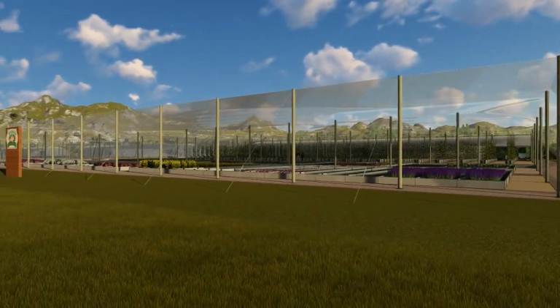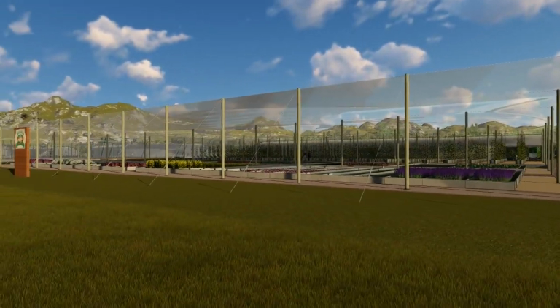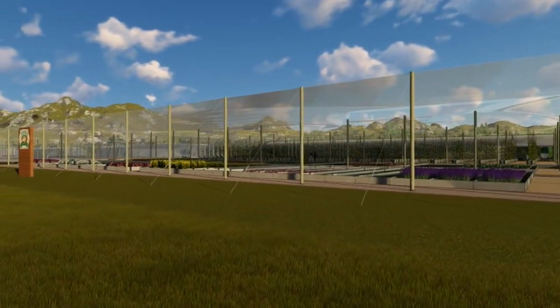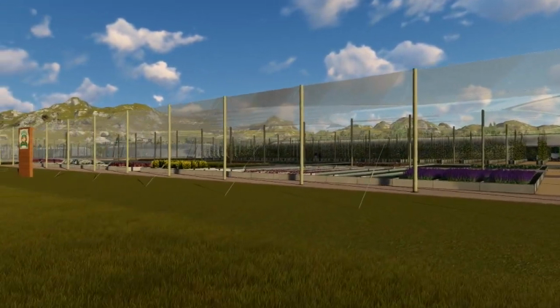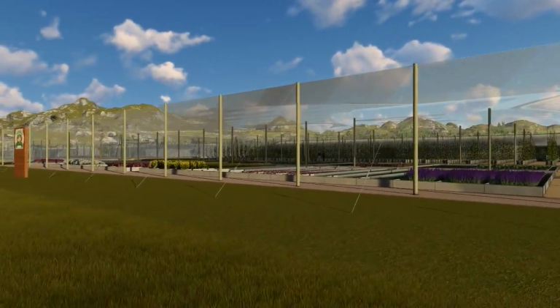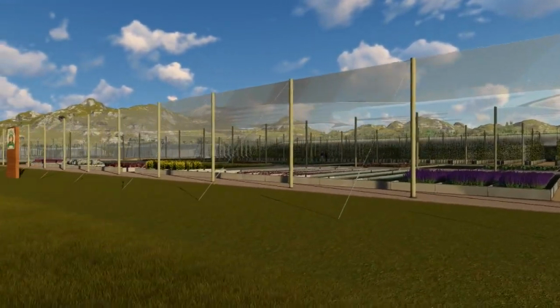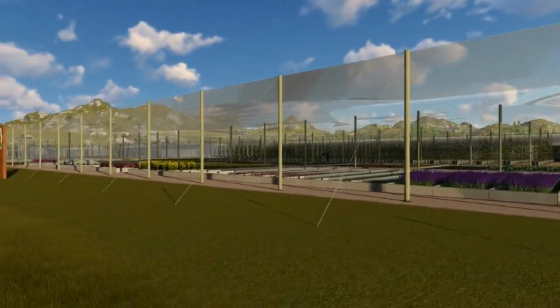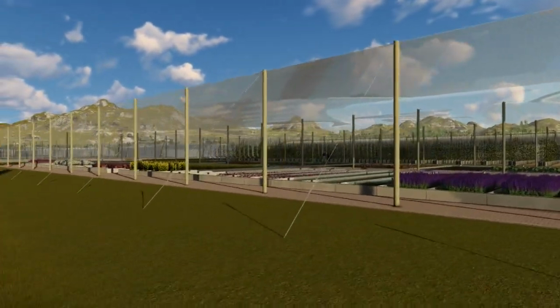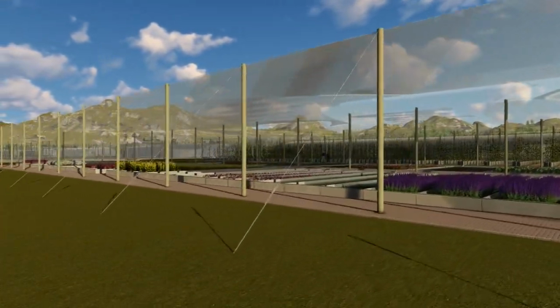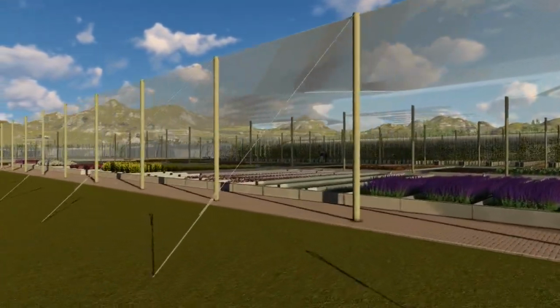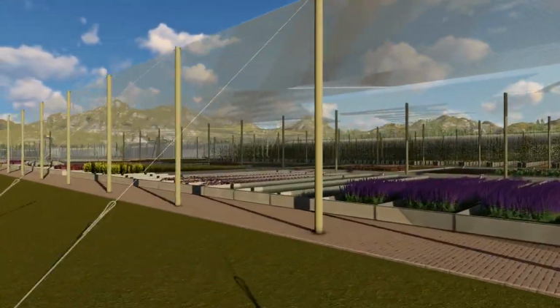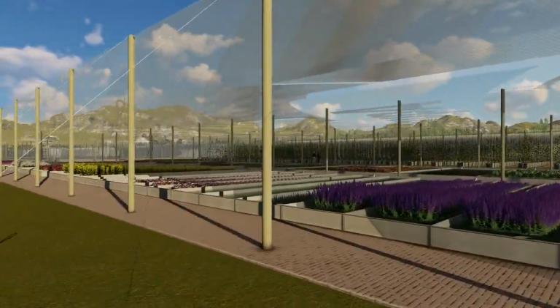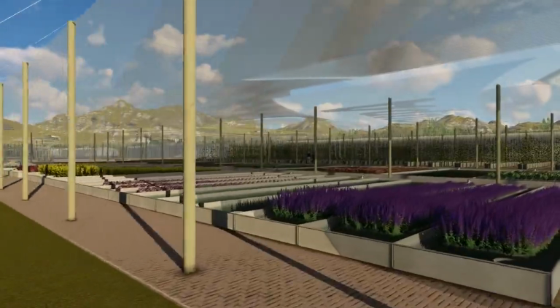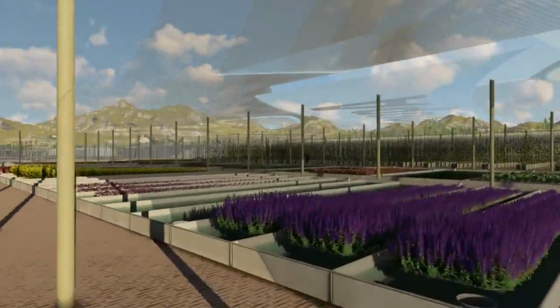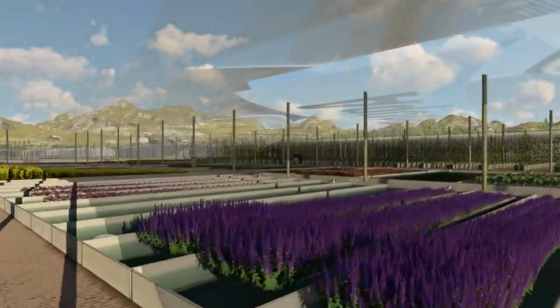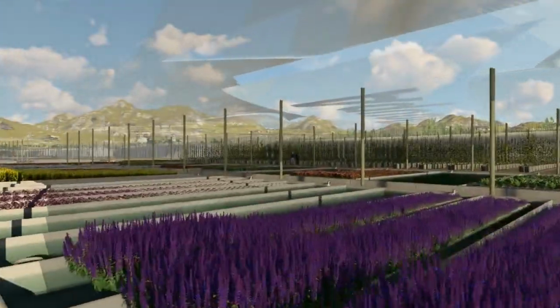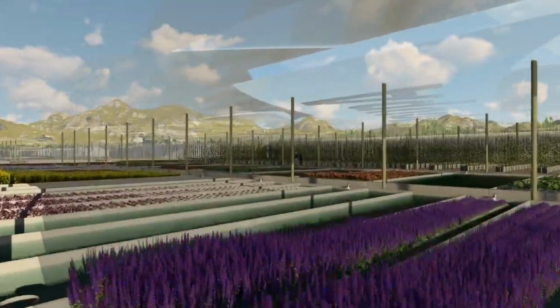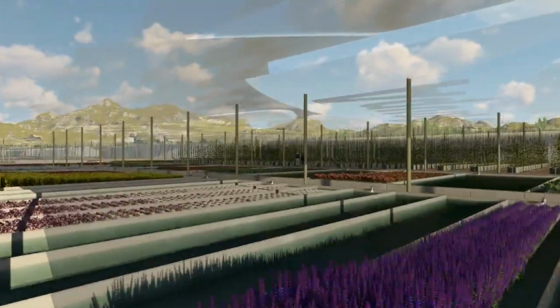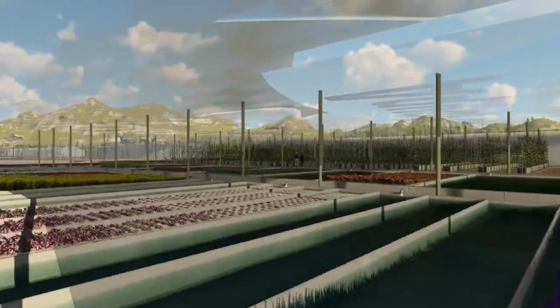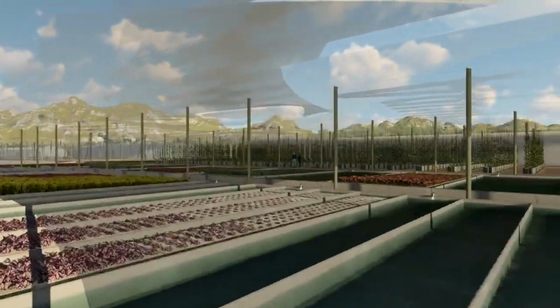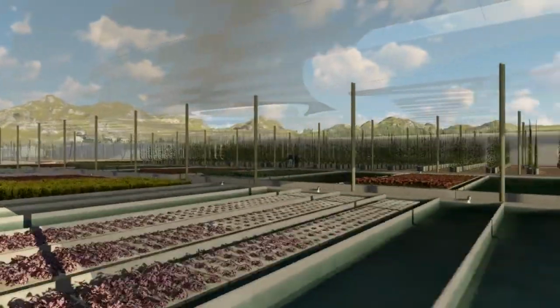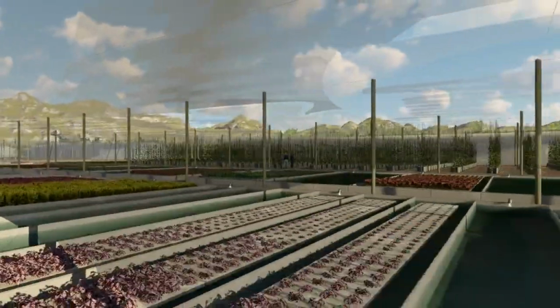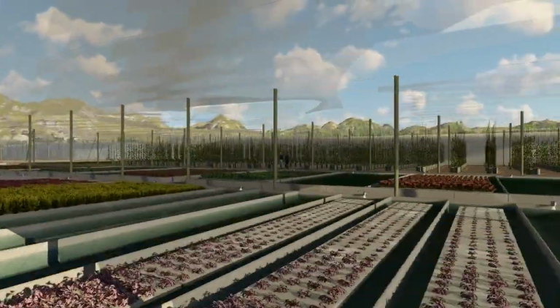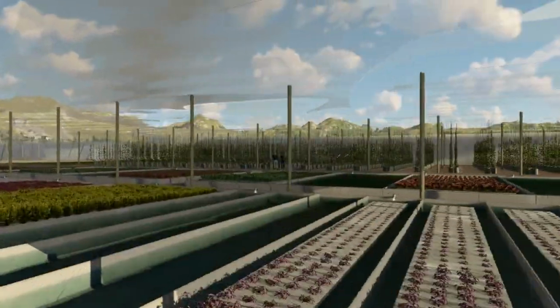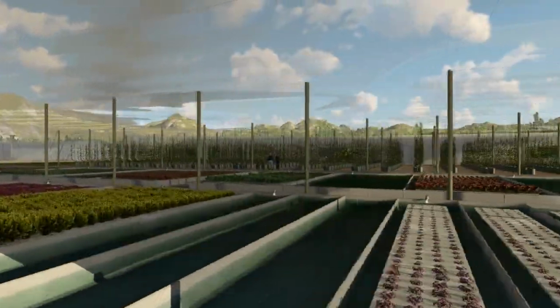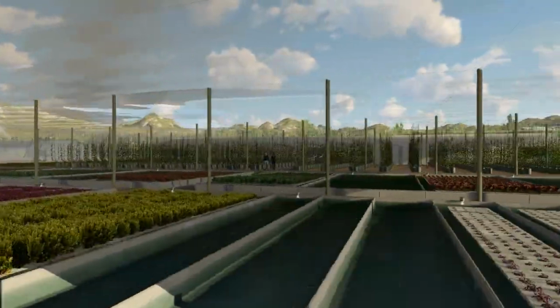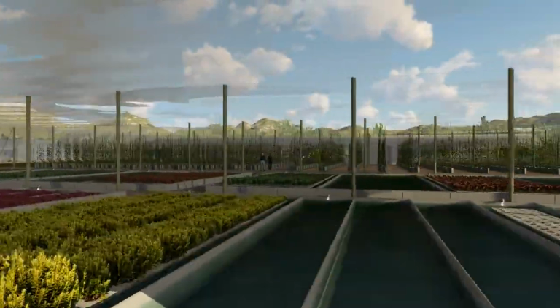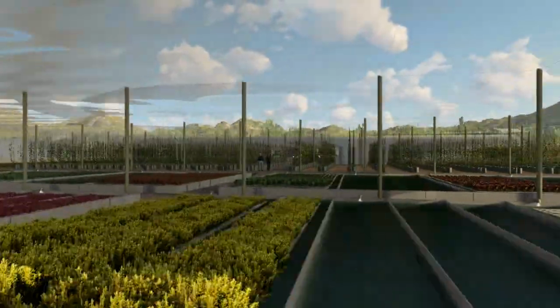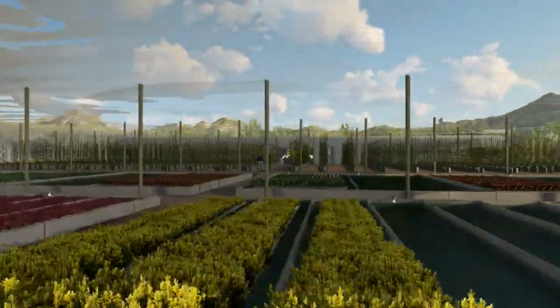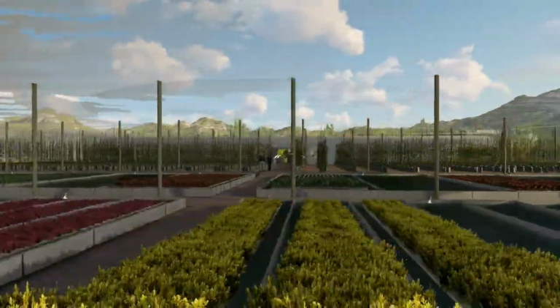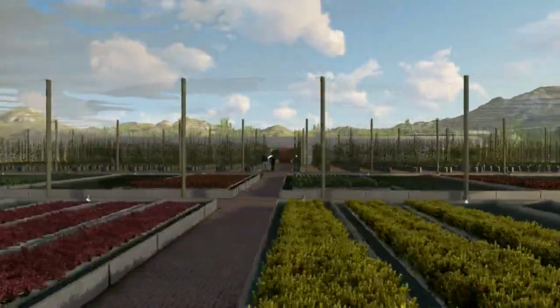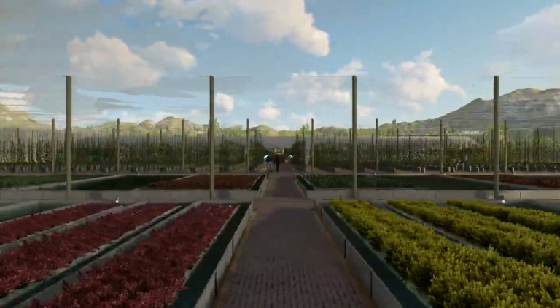In the deep water culture section, 50,000 leafy plants and herbs can be grown with no limit on variety.